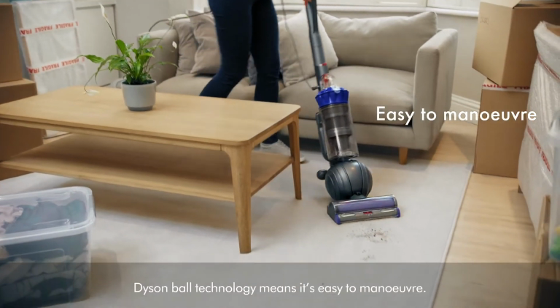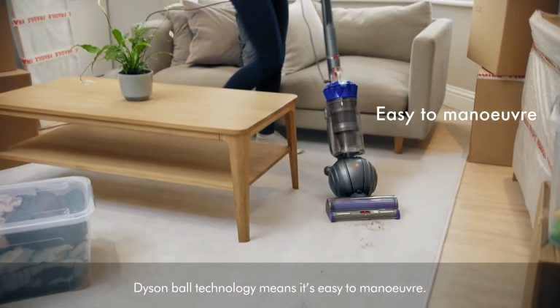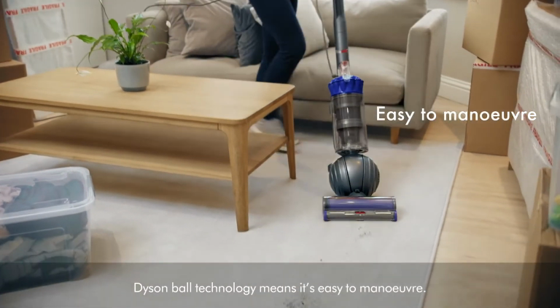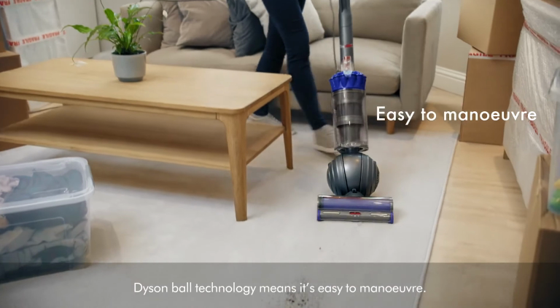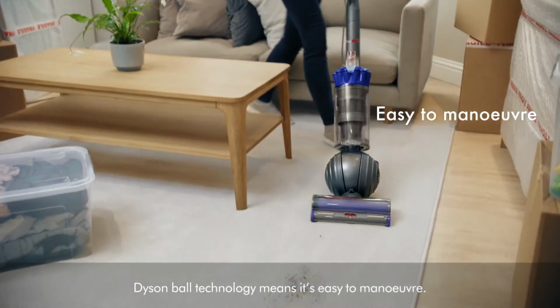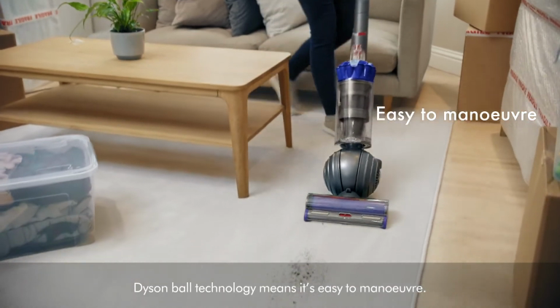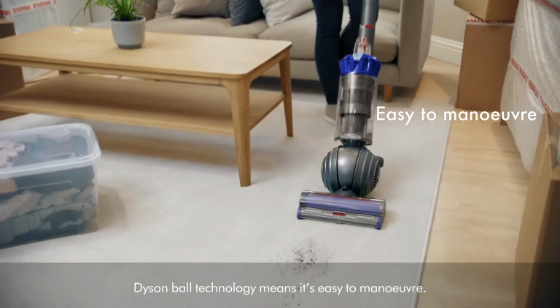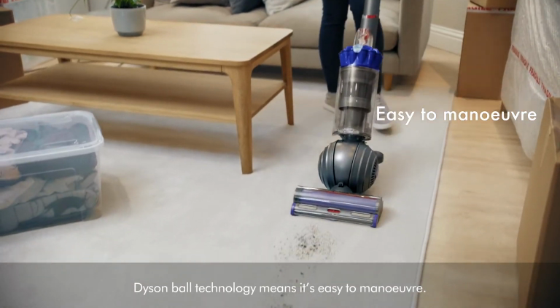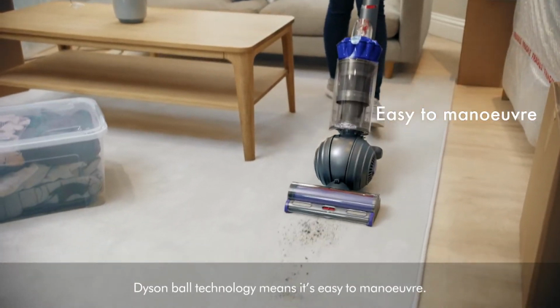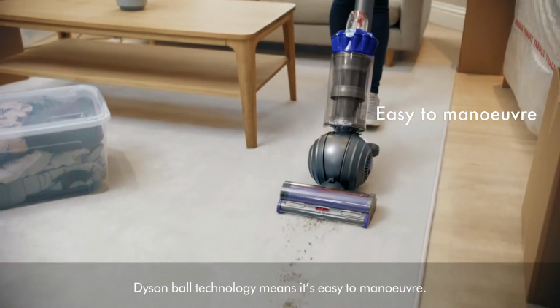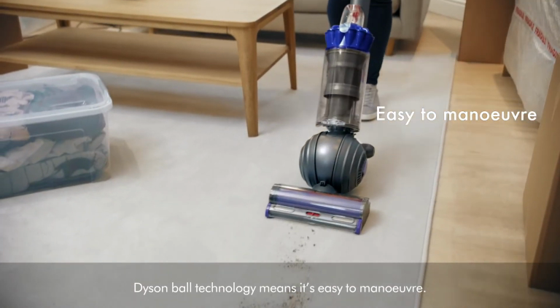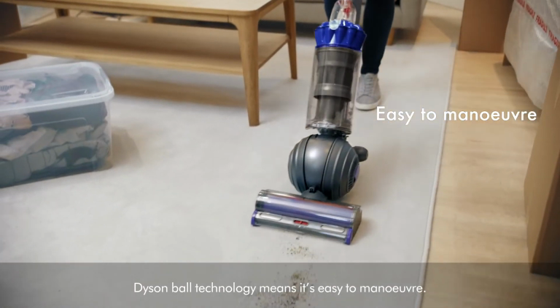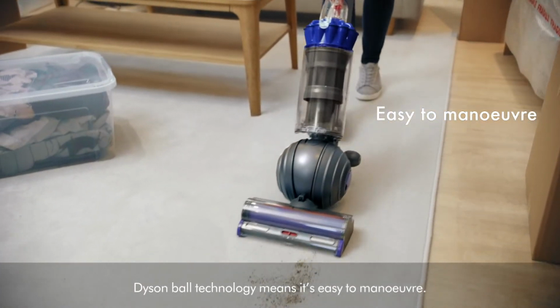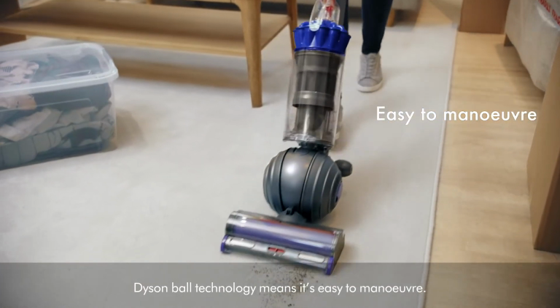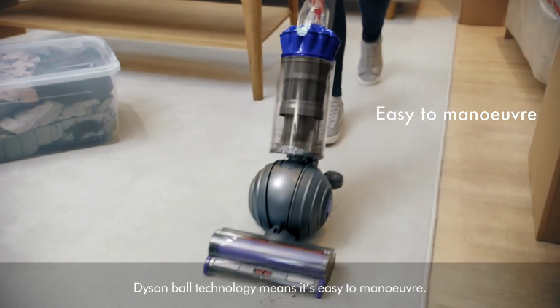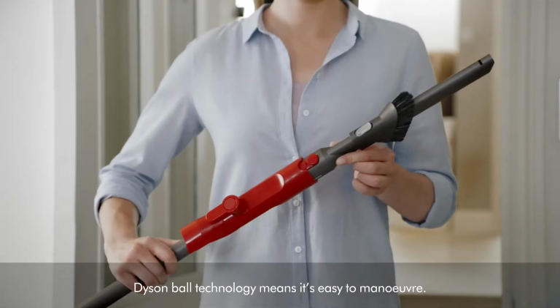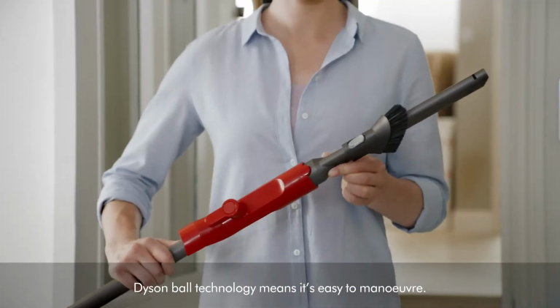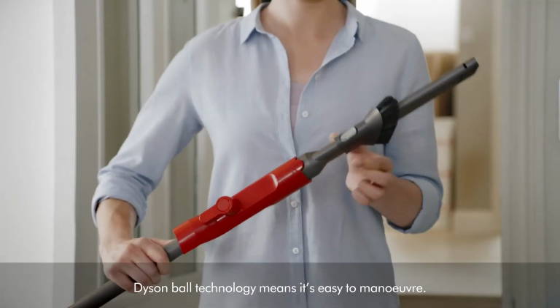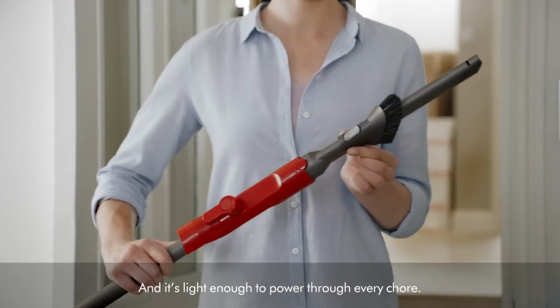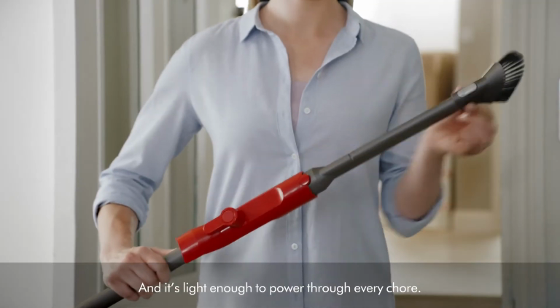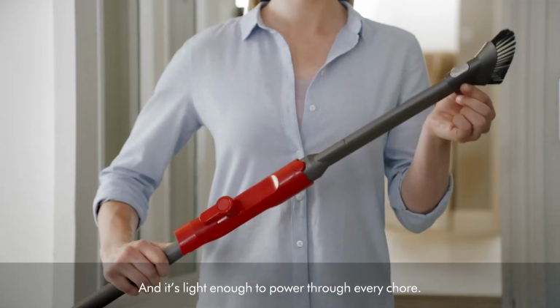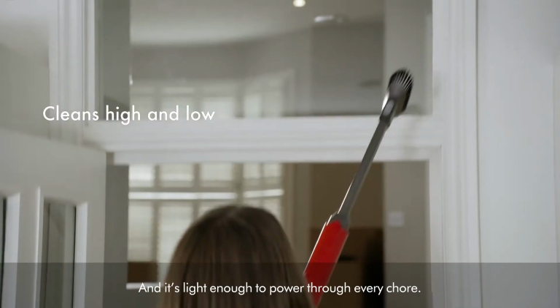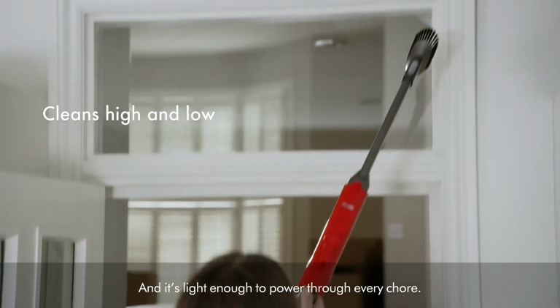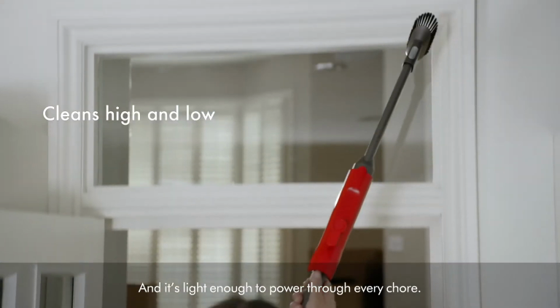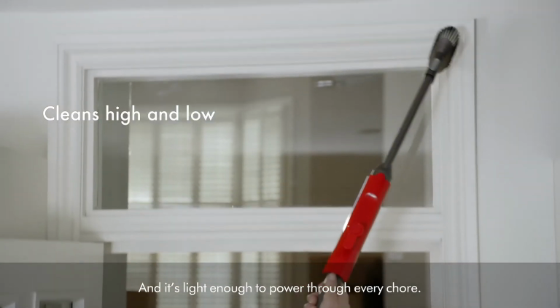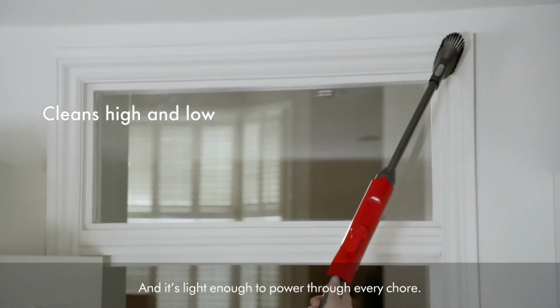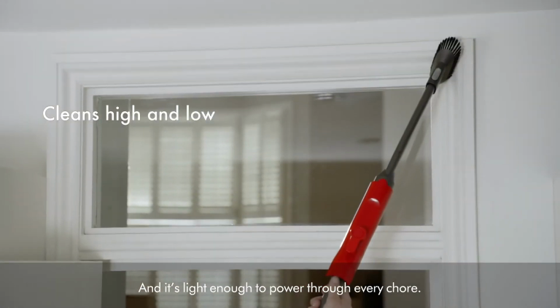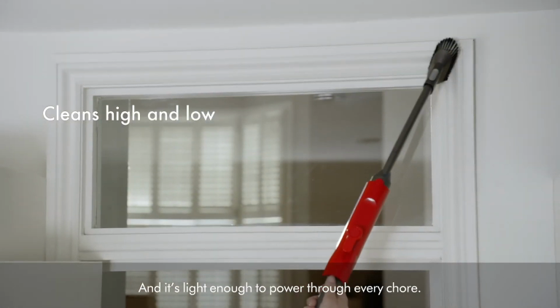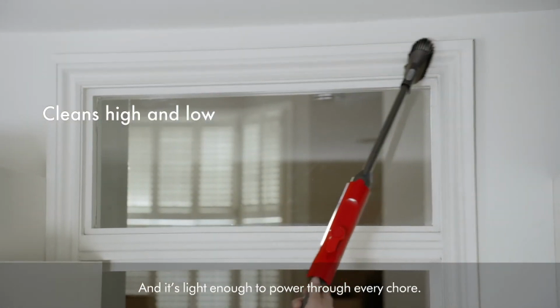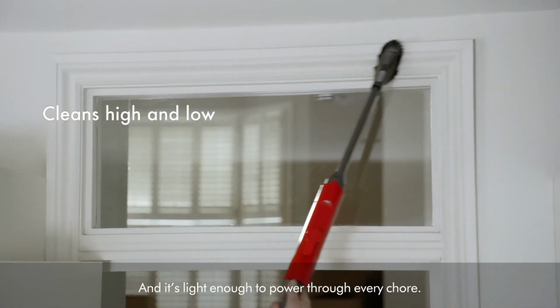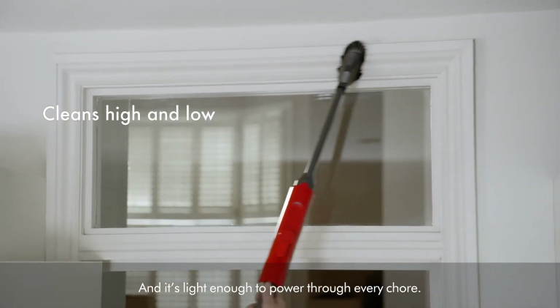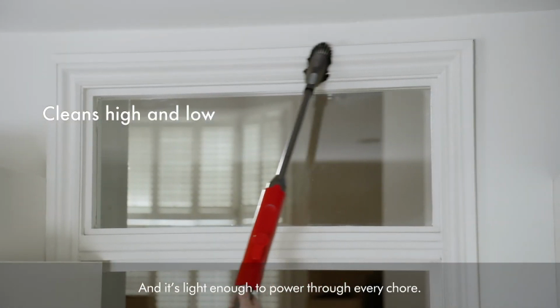Dyson Ball technology means it's easy to manoeuvre, and it's light enough to power through every chore.